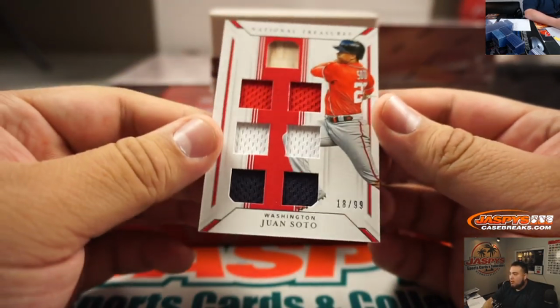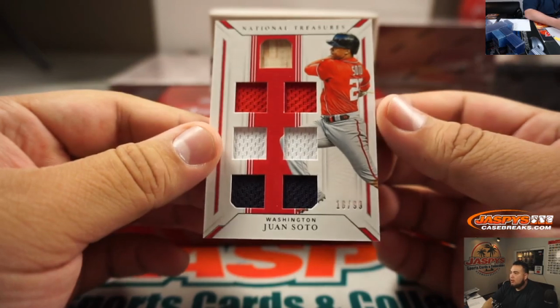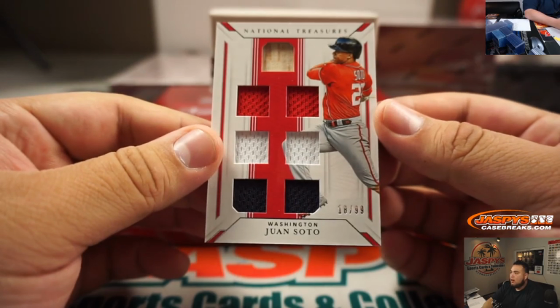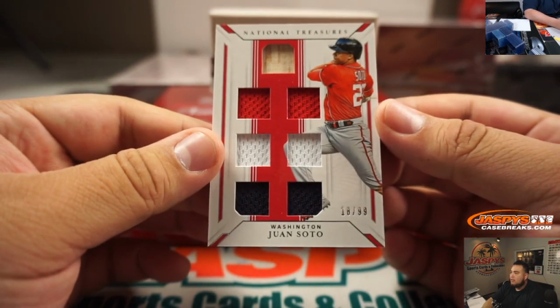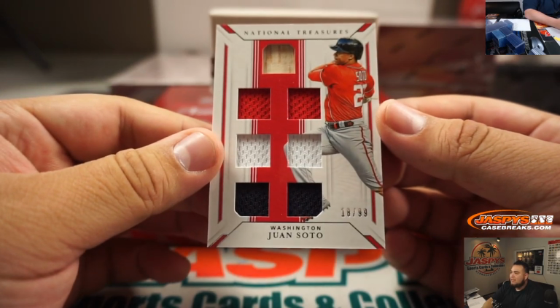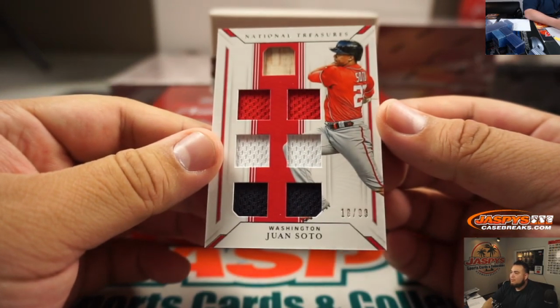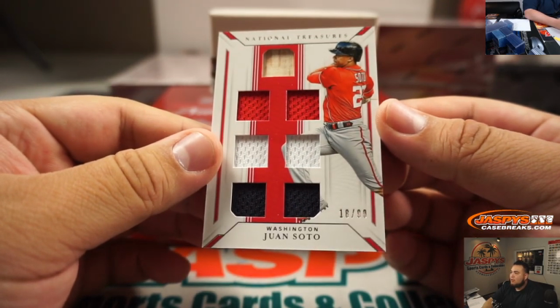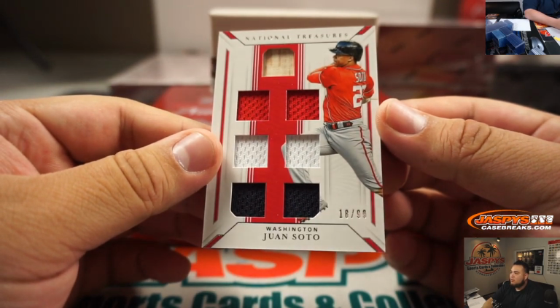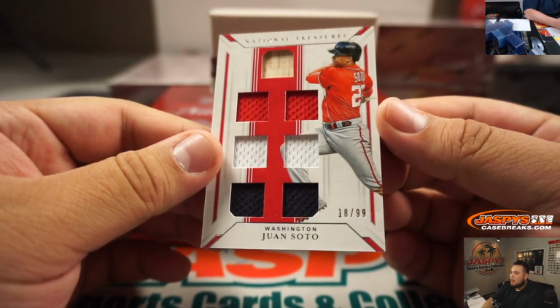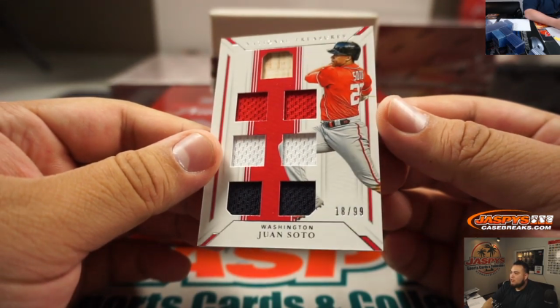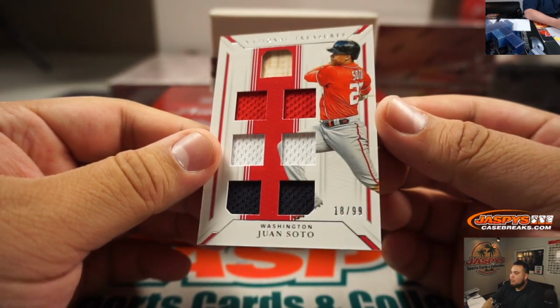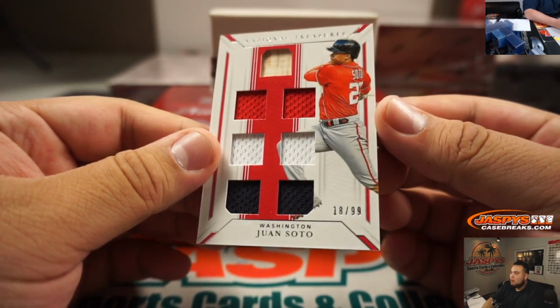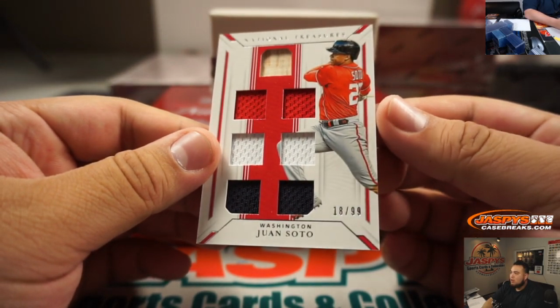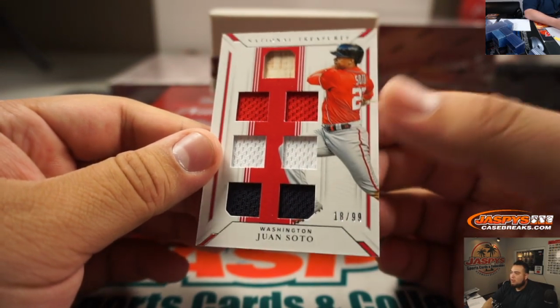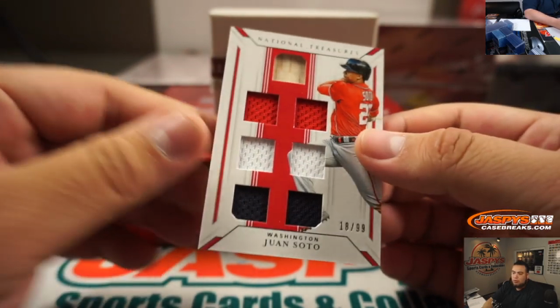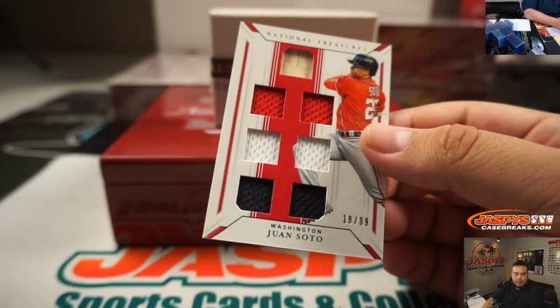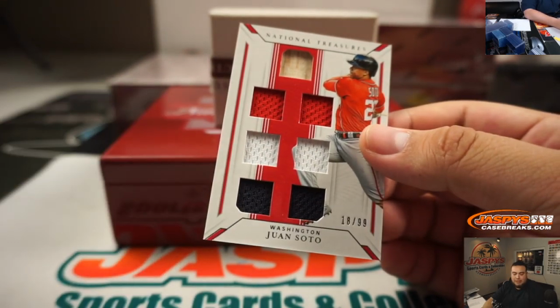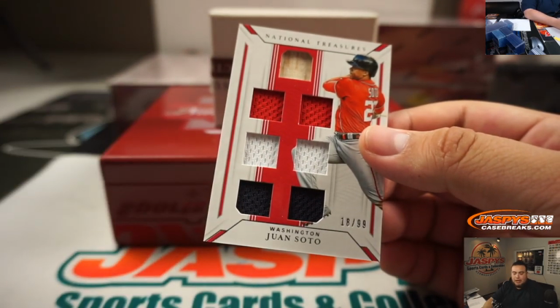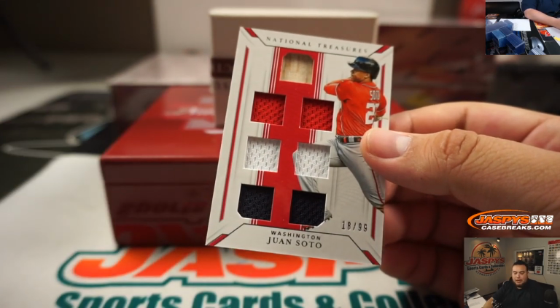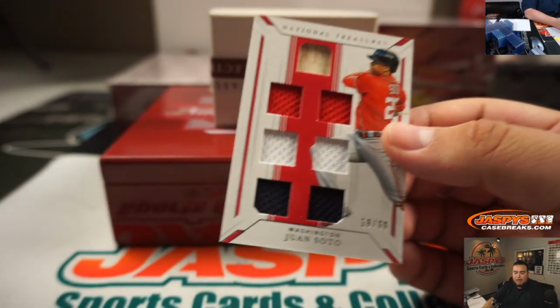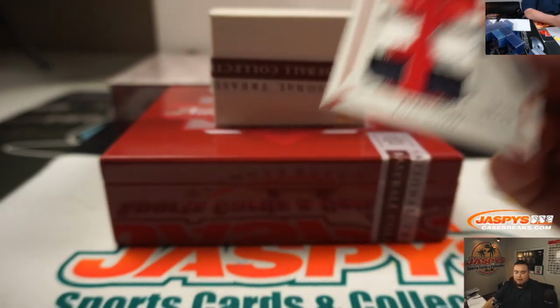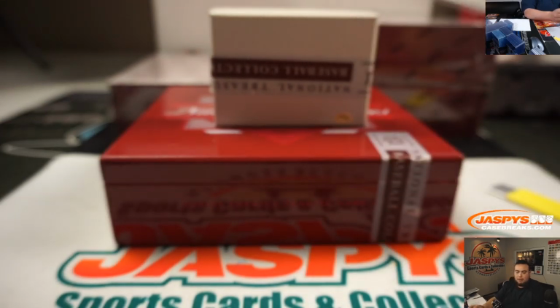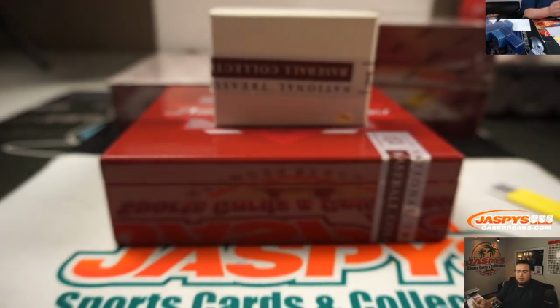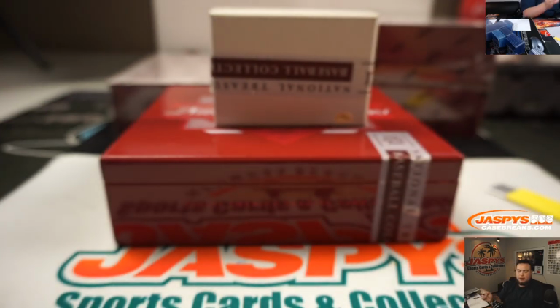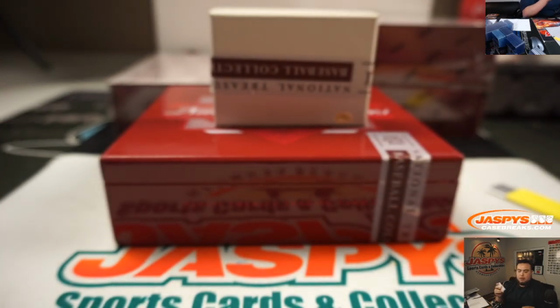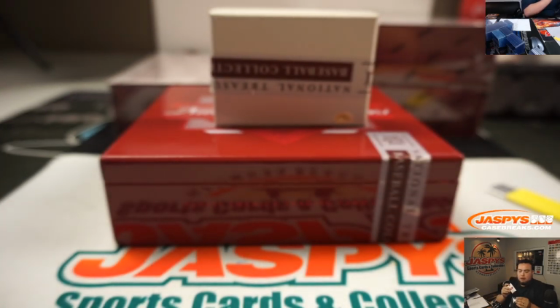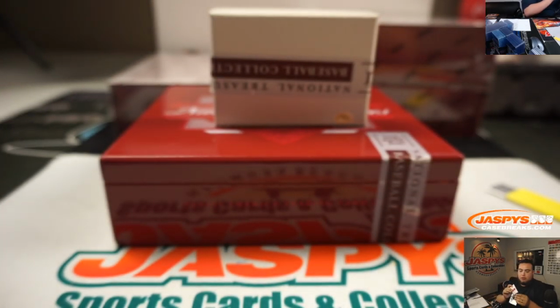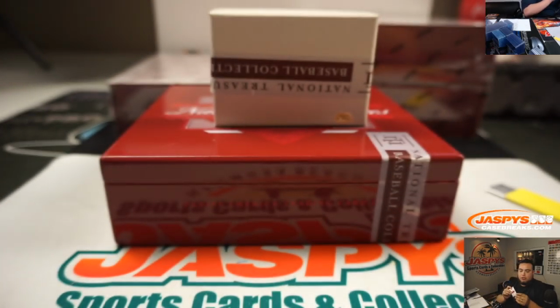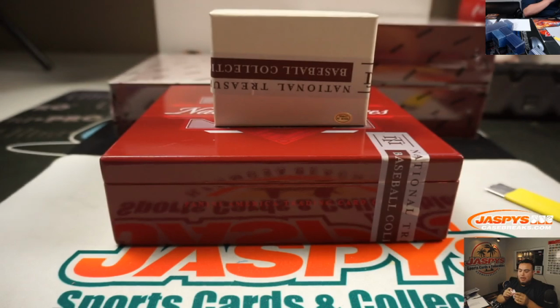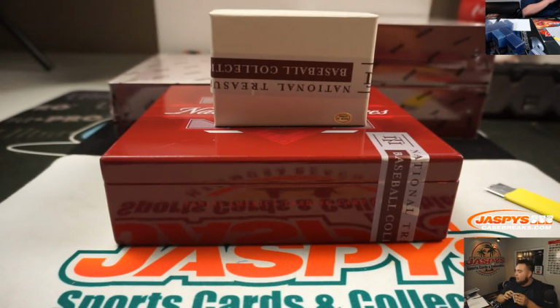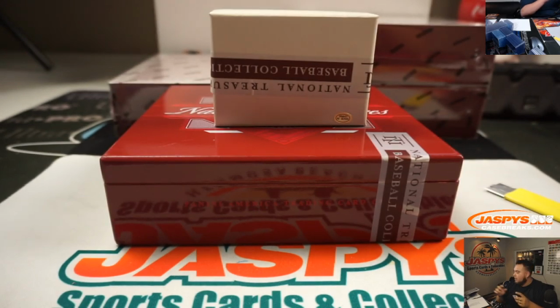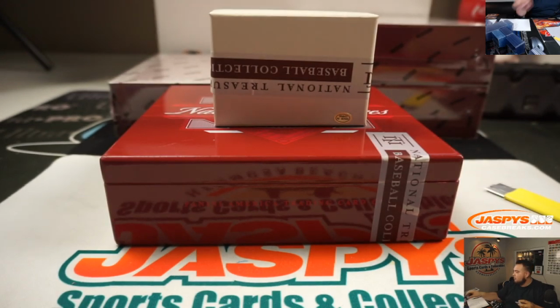Alright, a 7-way swatch — Juan Soto, 18 out of 99. That's going to the Nationals.